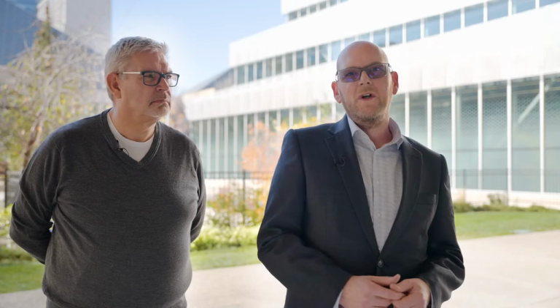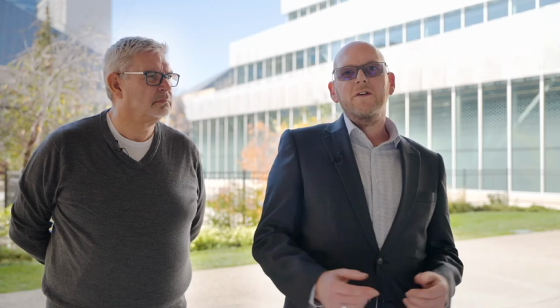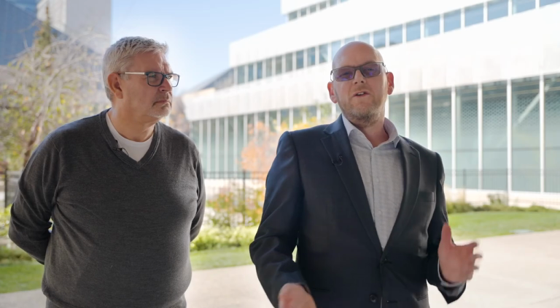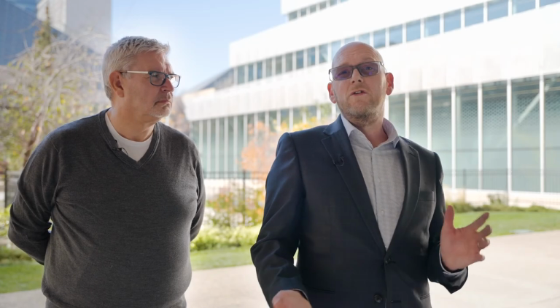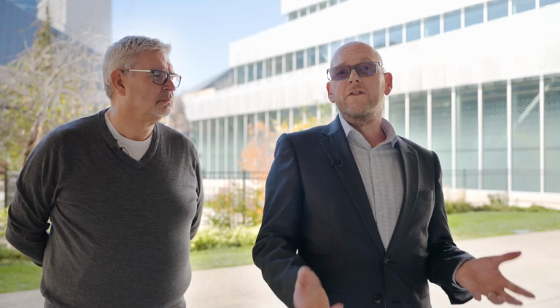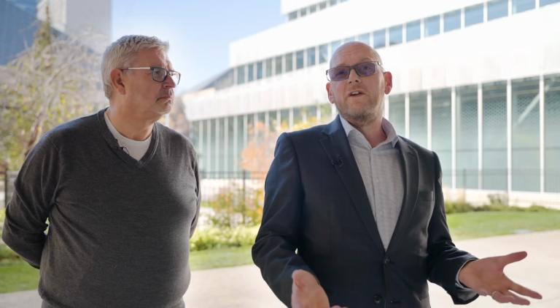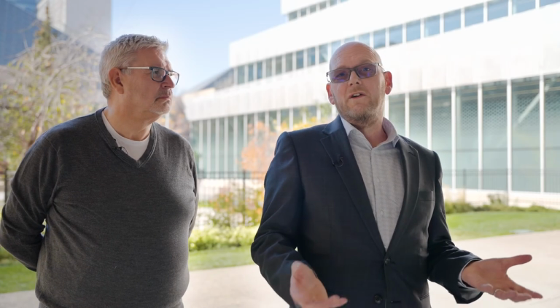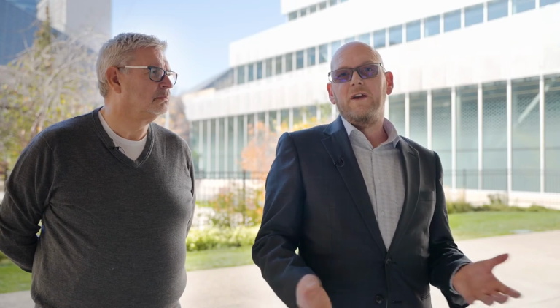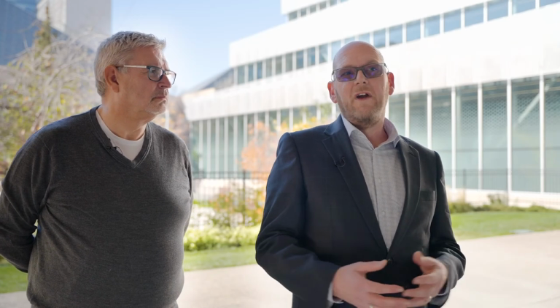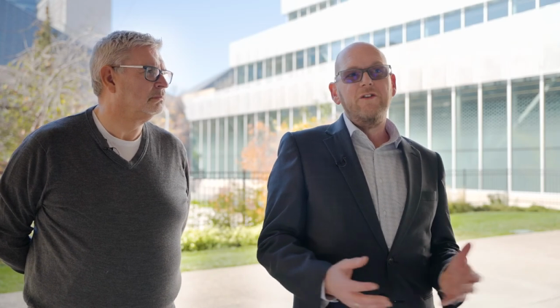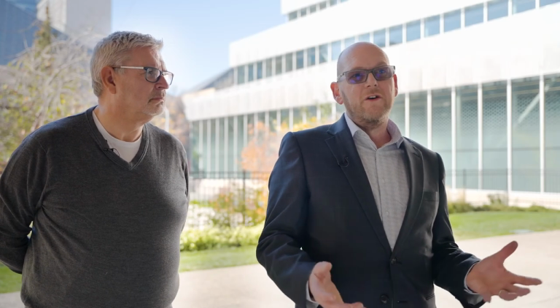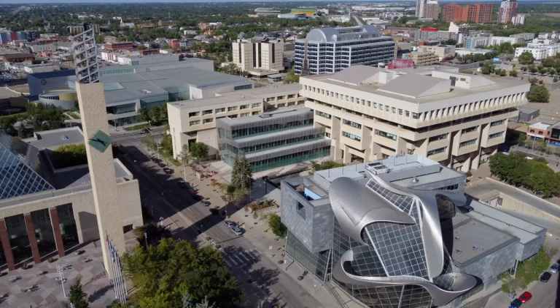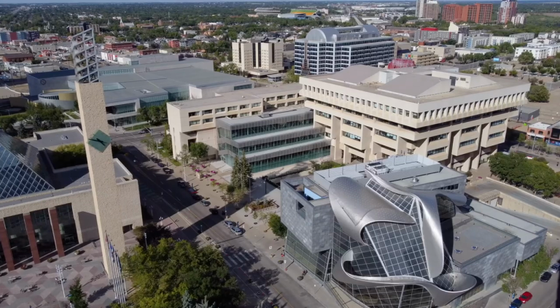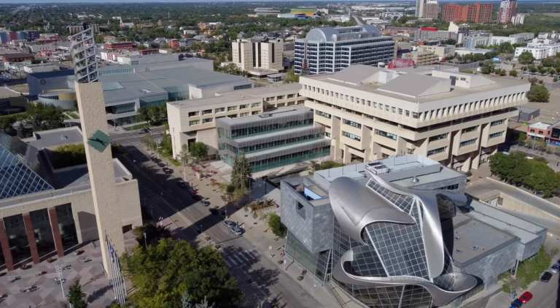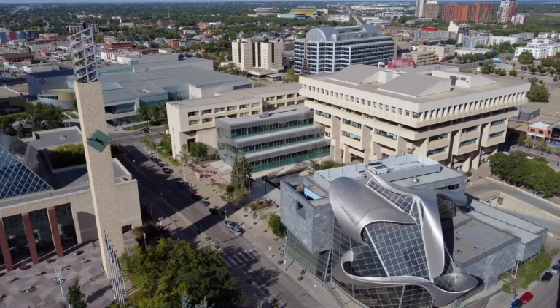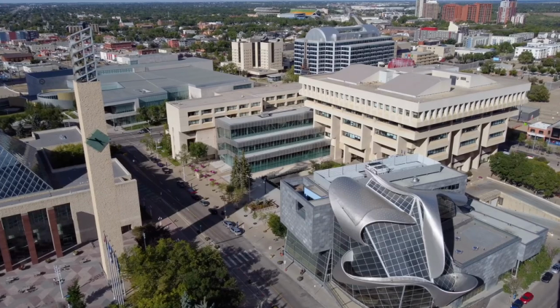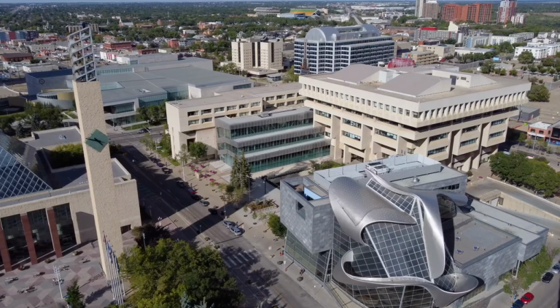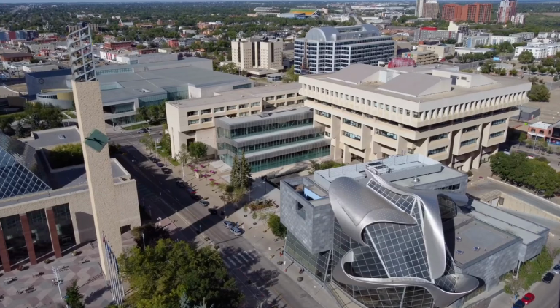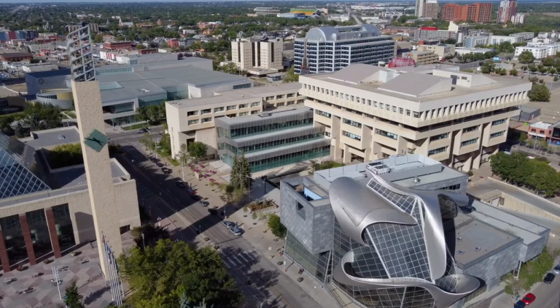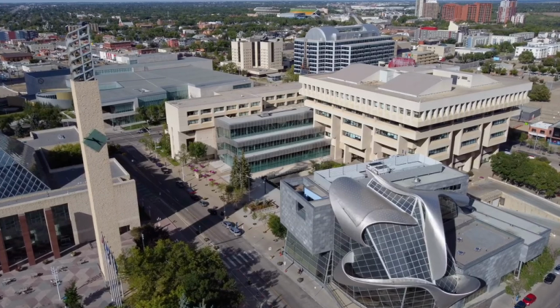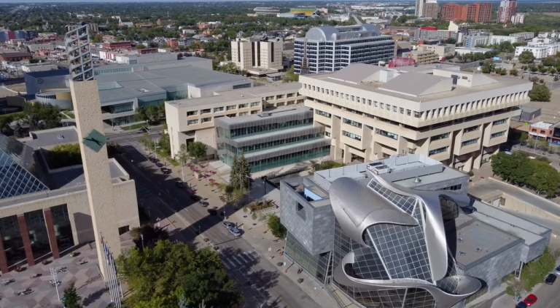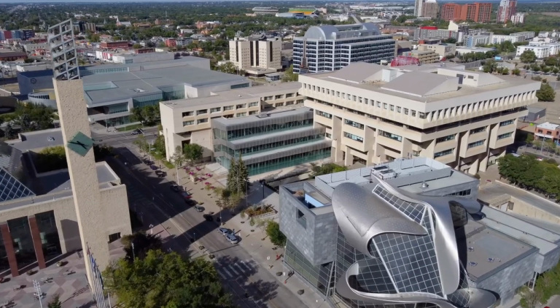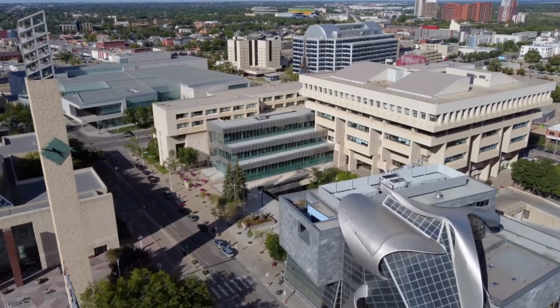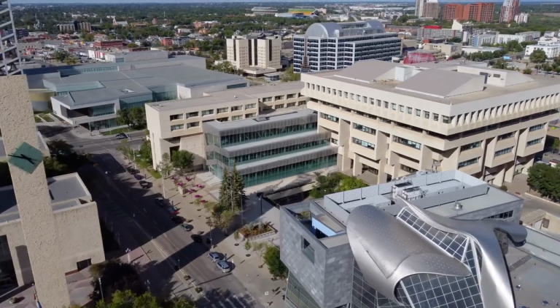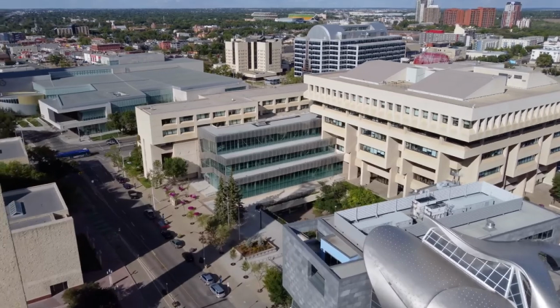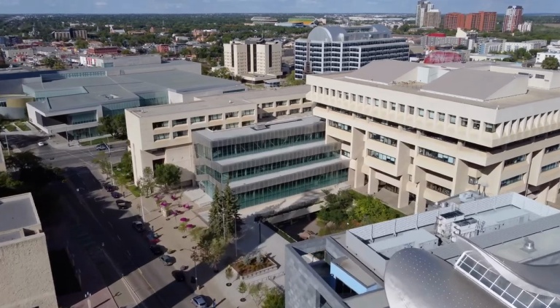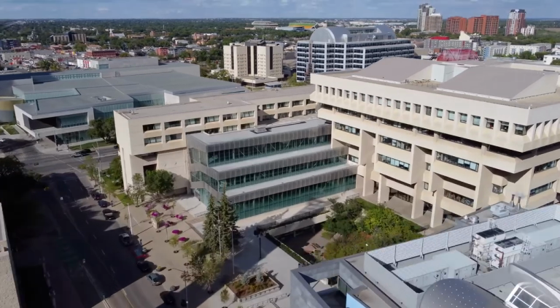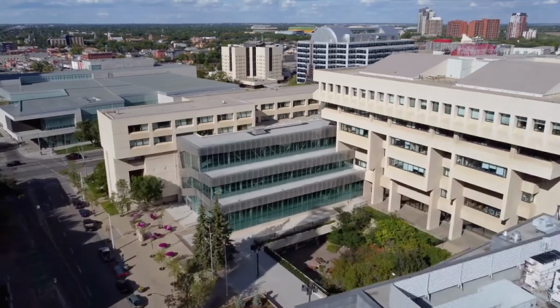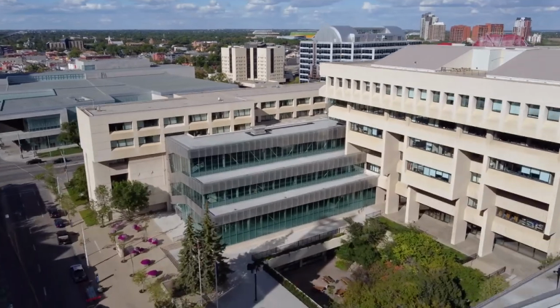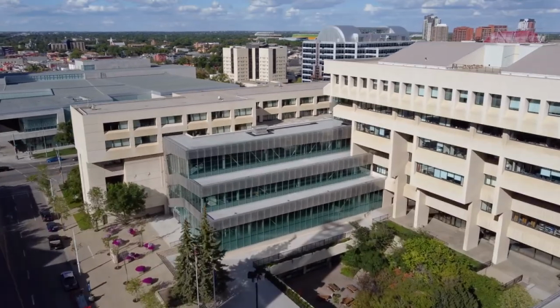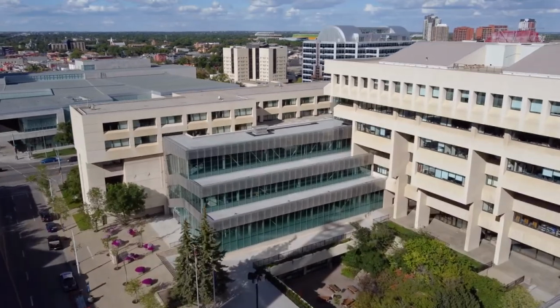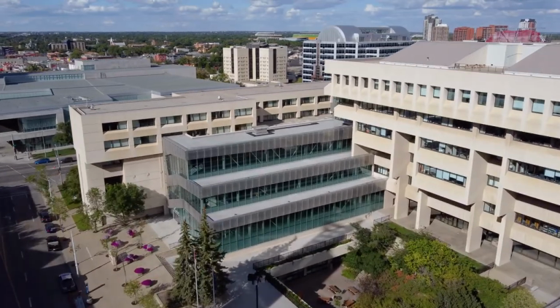The Law Court is located right here in Churchill Square and it basically is a seat of justice for the Hall of Alberta.